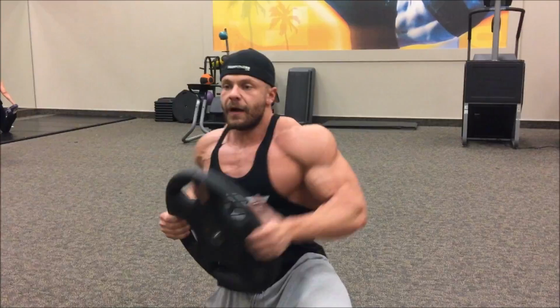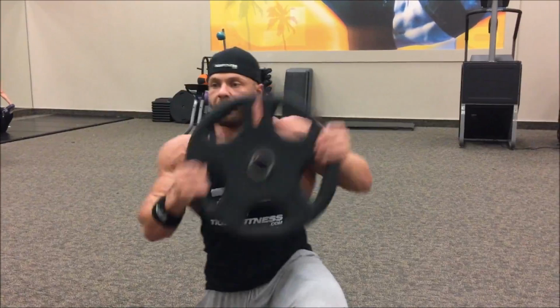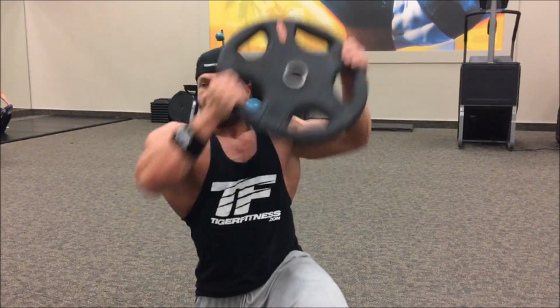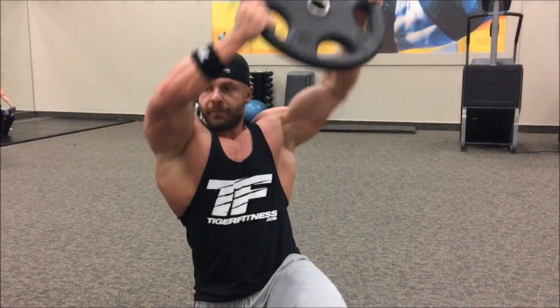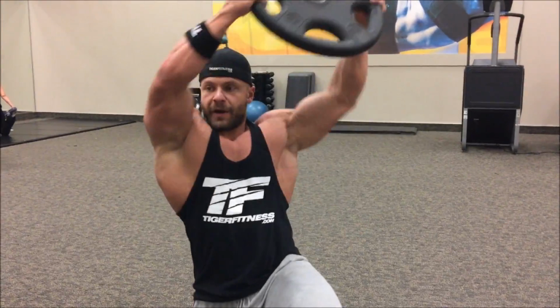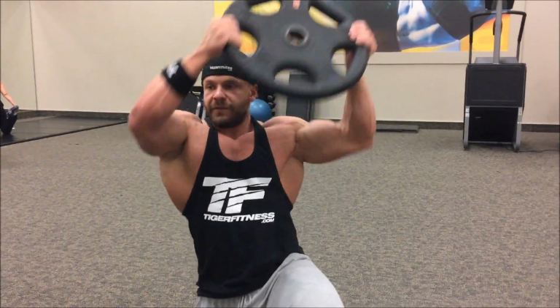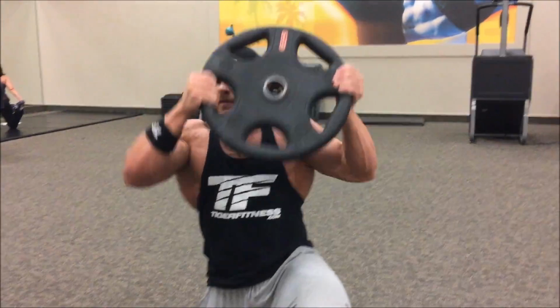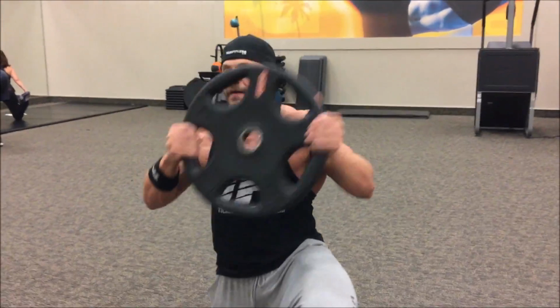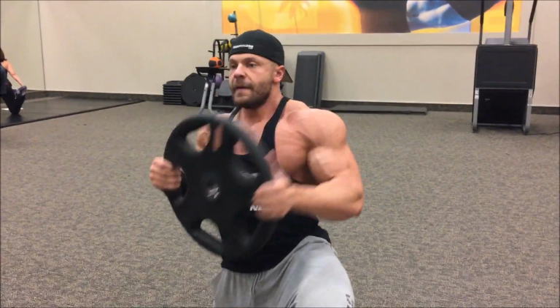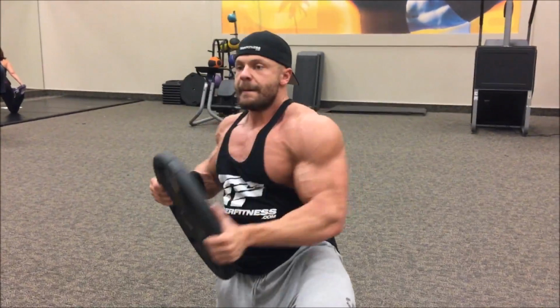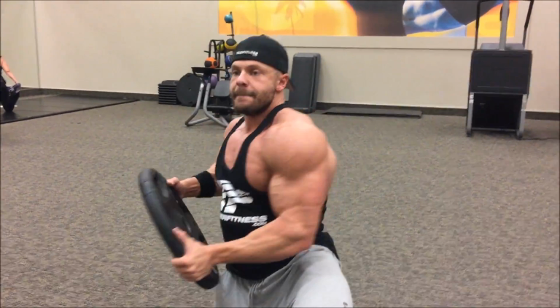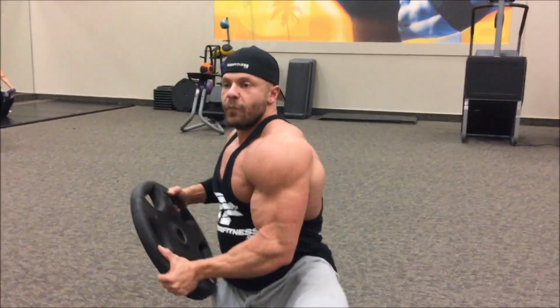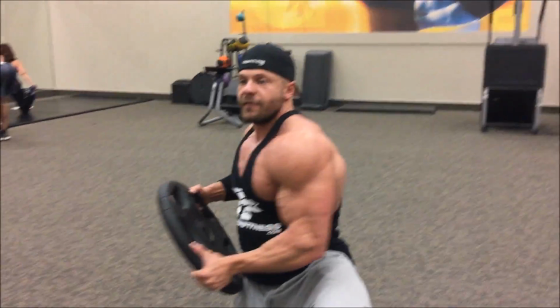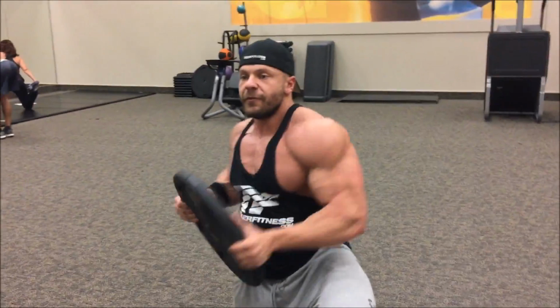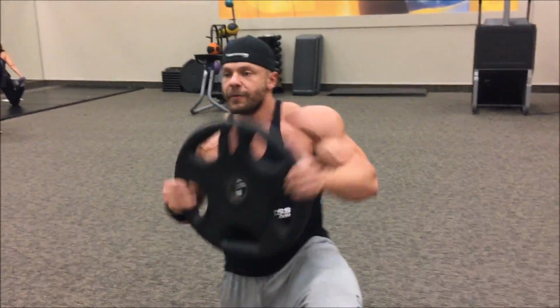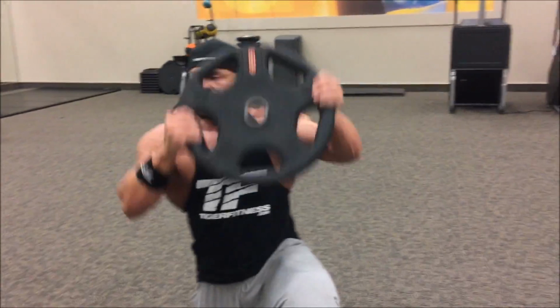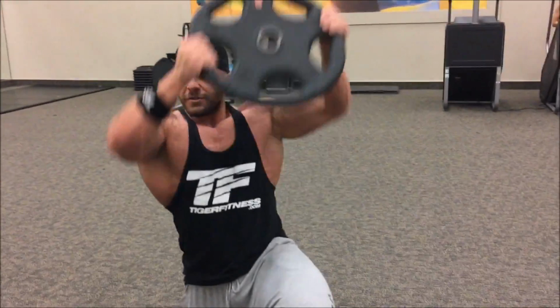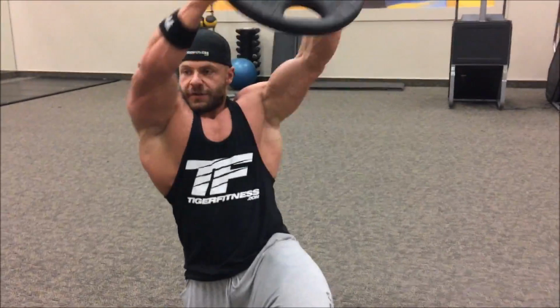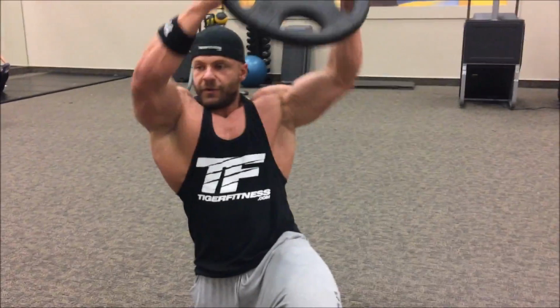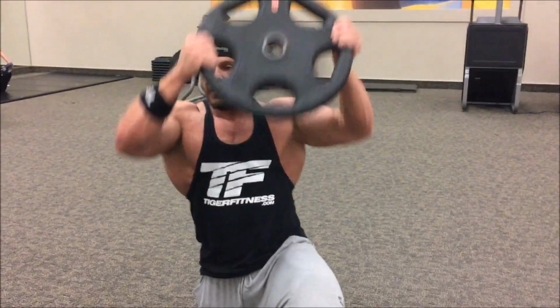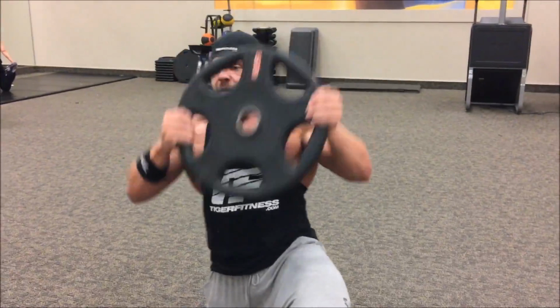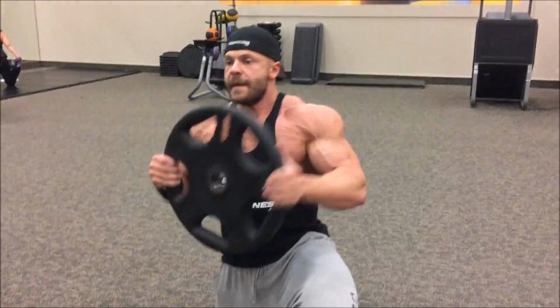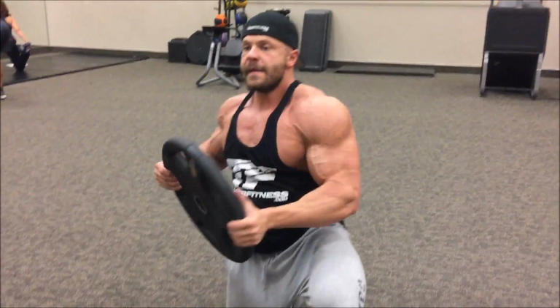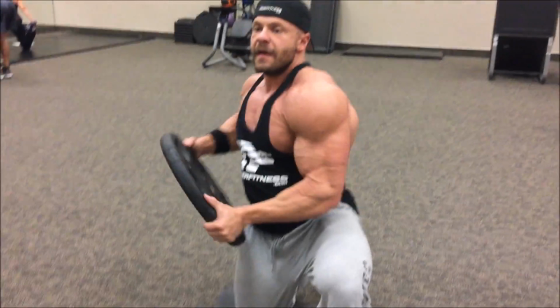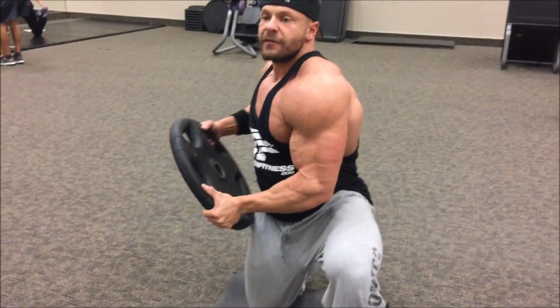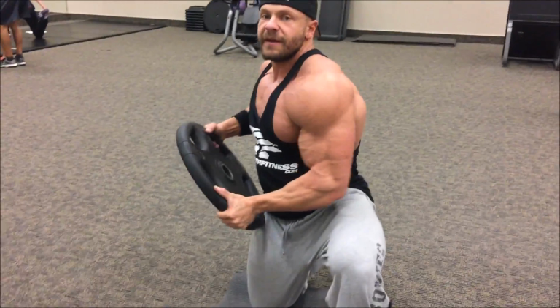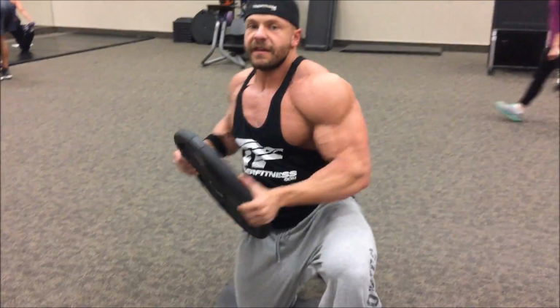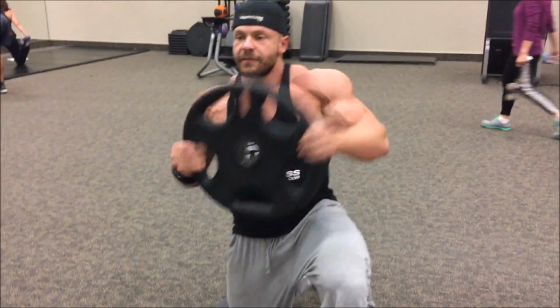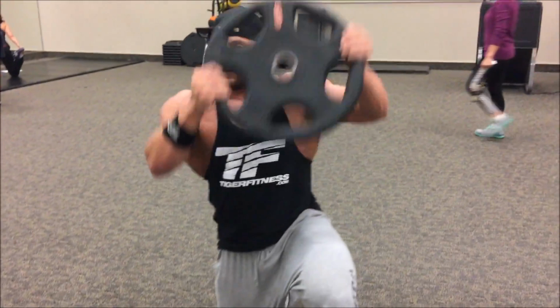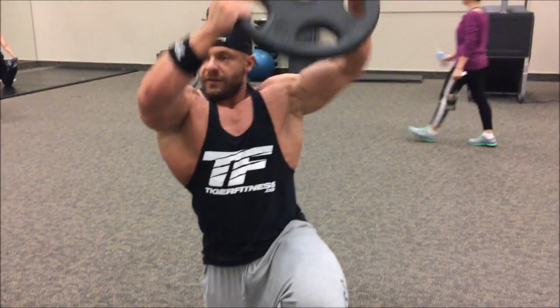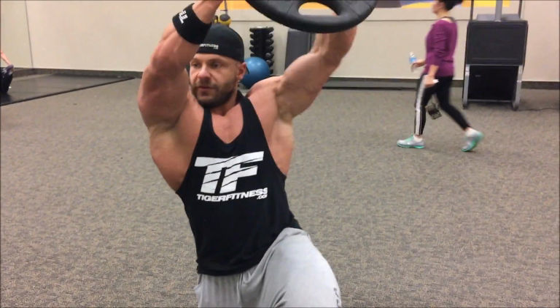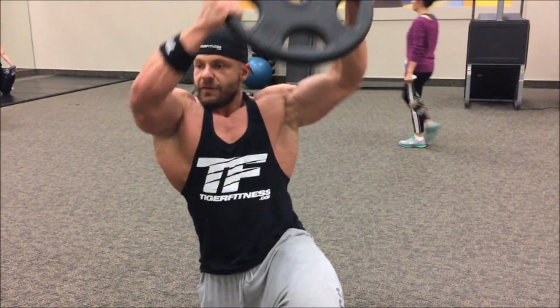Up, press. One fluid motion, two. This might take some getting used to.